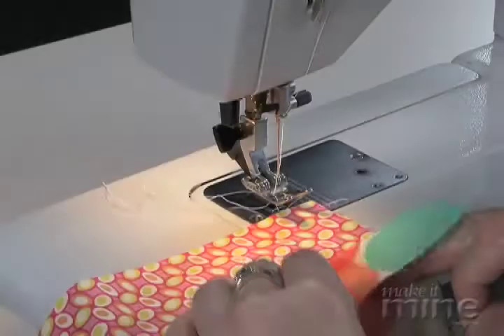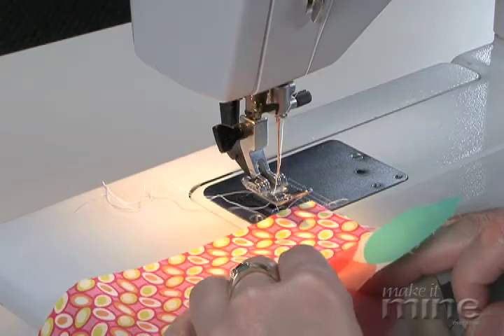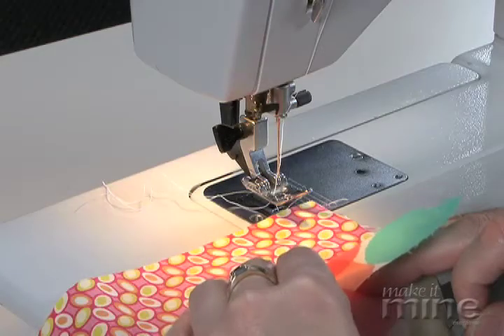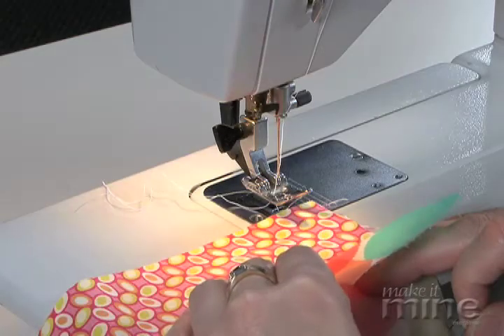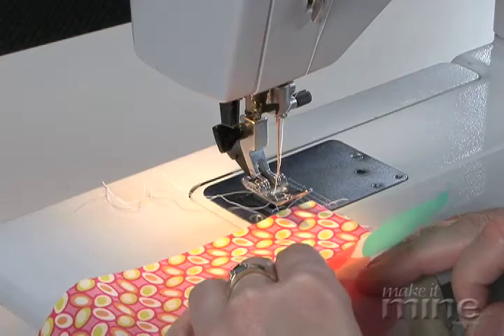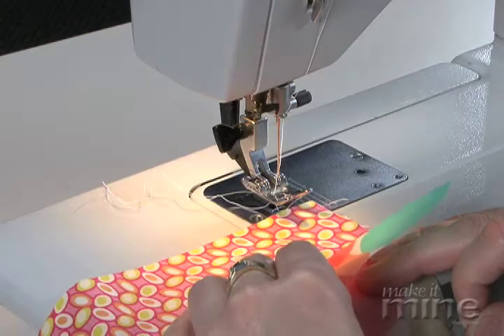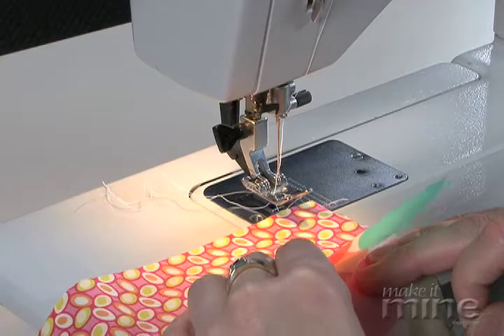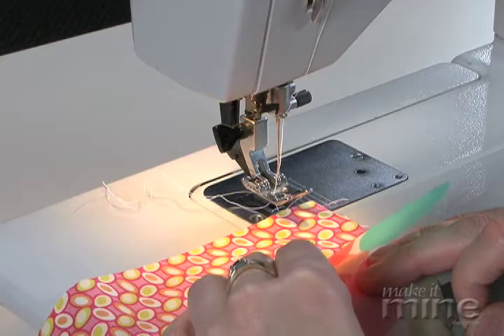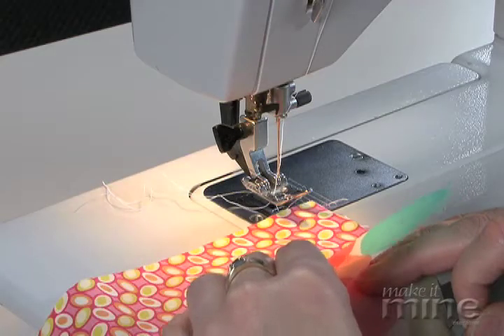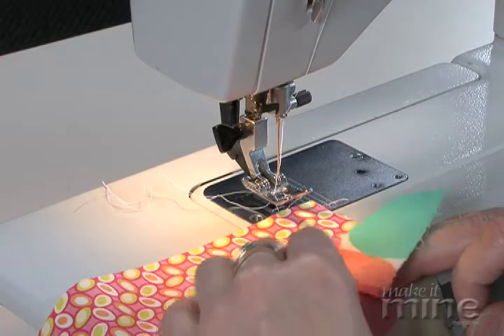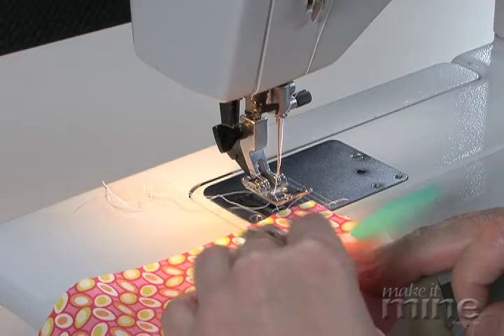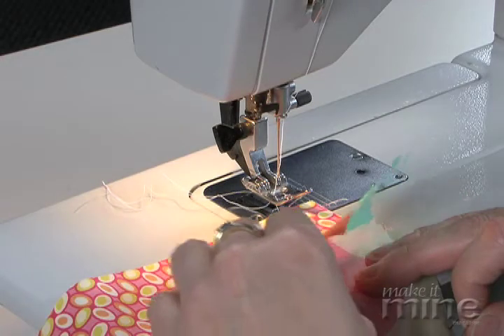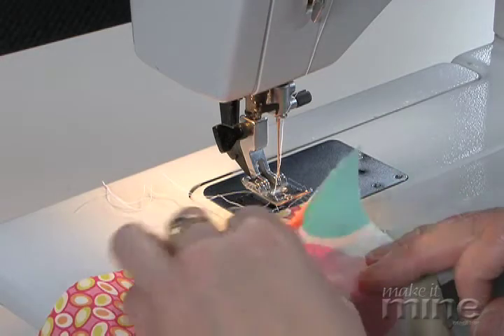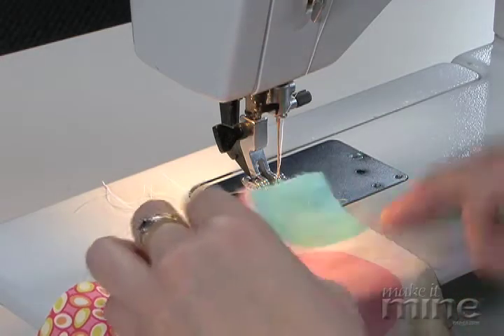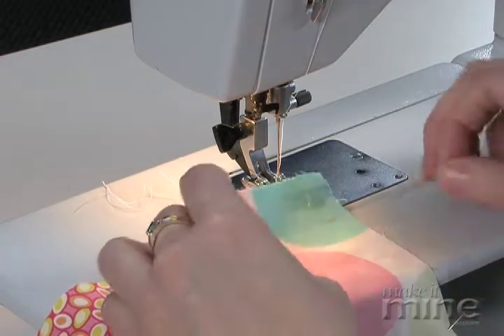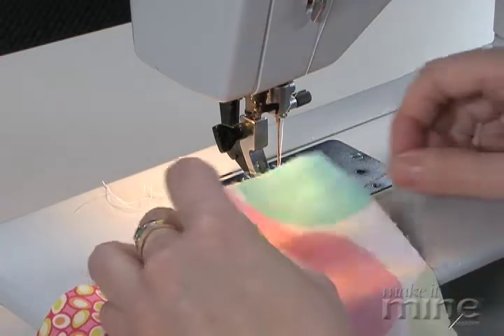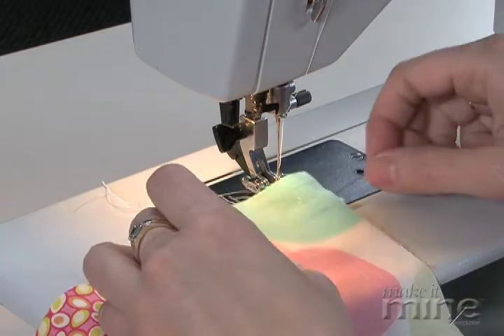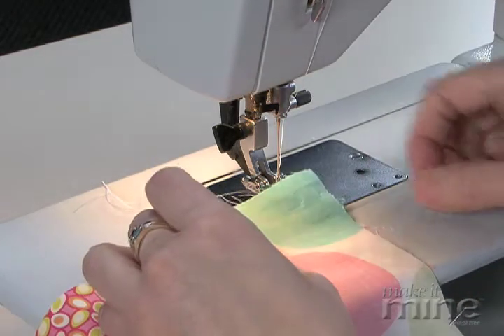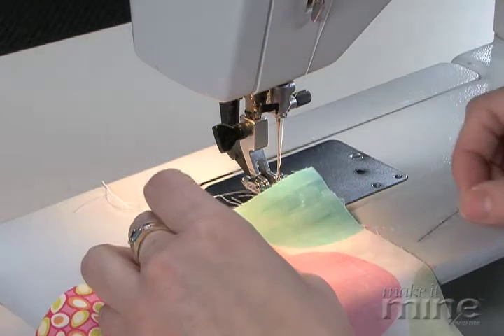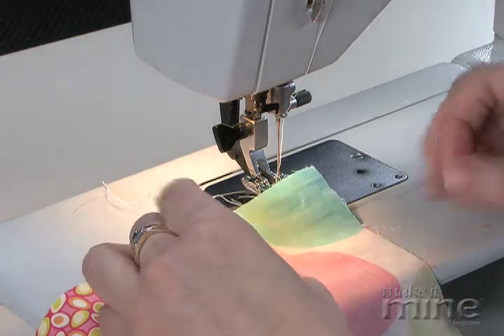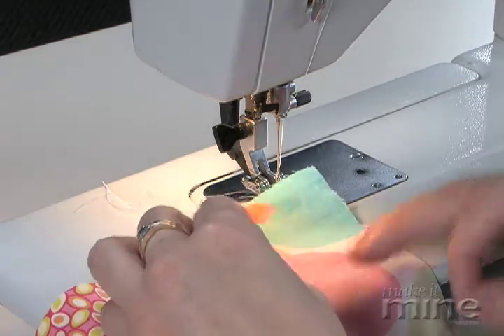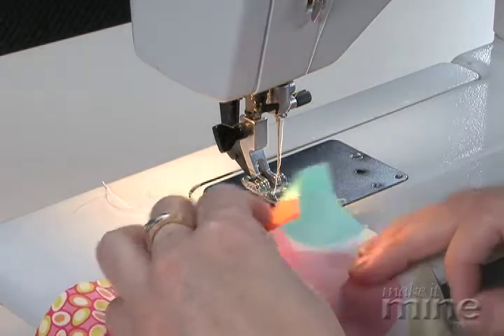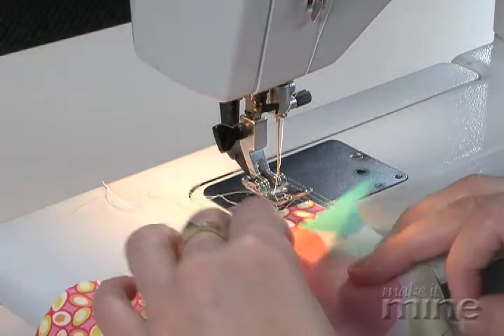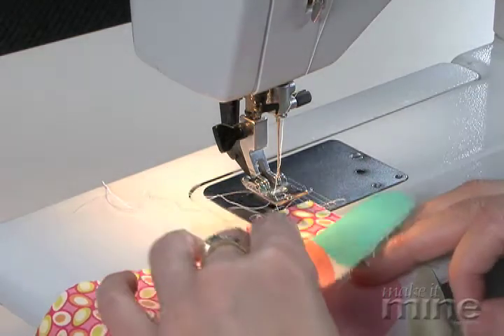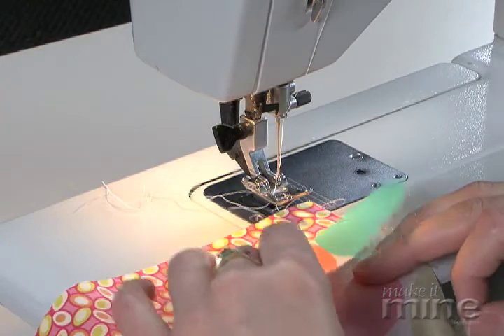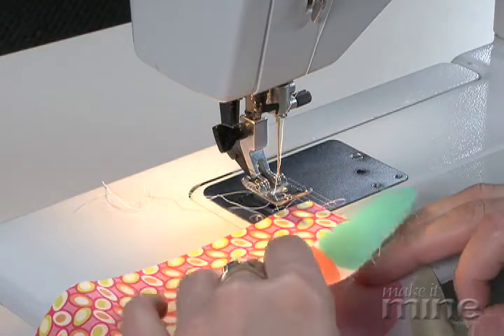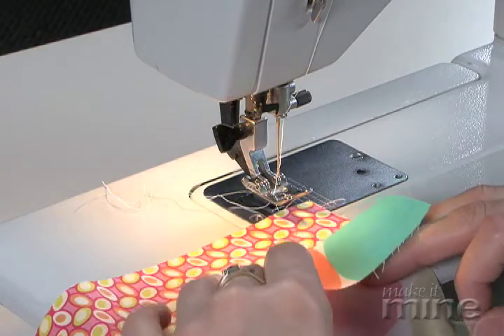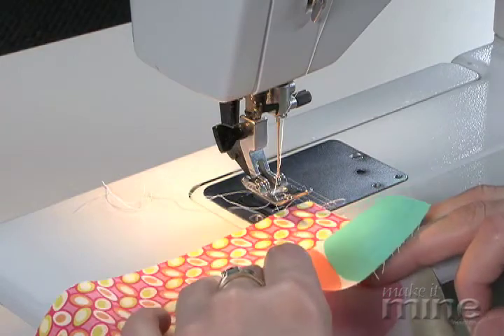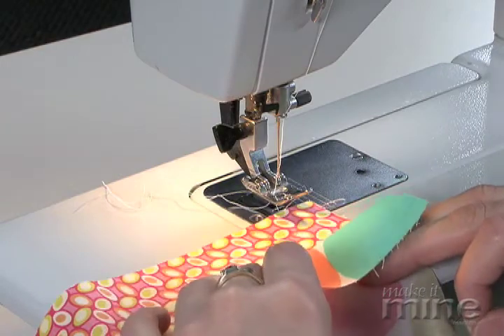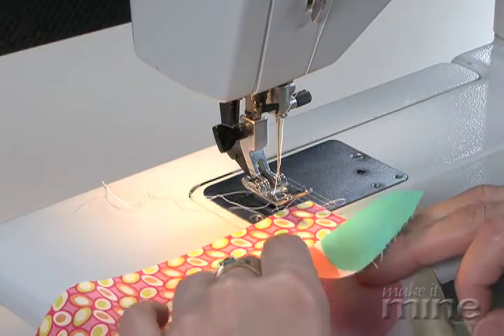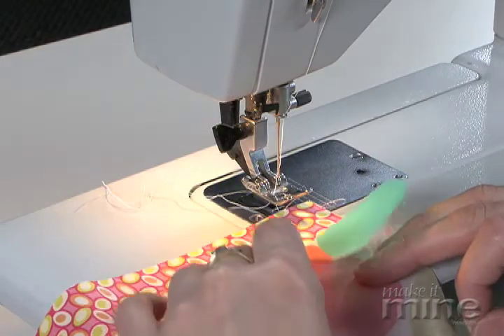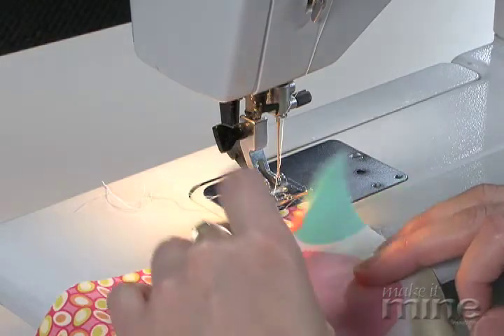When you're sewing a seam, you're going to line up your raw edges, as I have here, with your fabric's right sides facing.